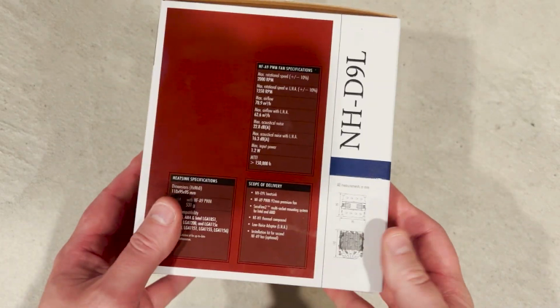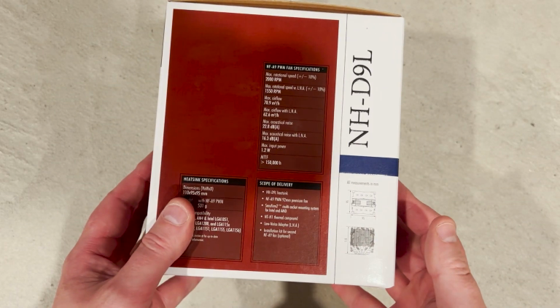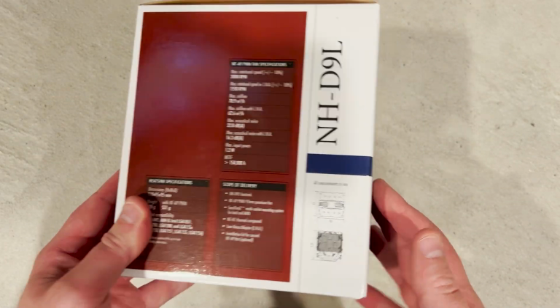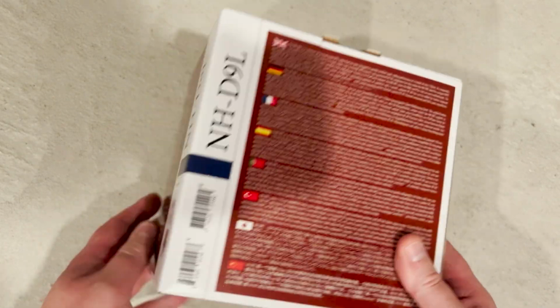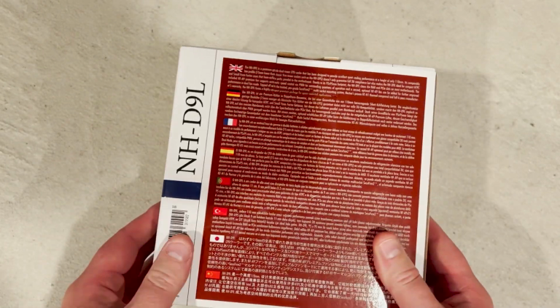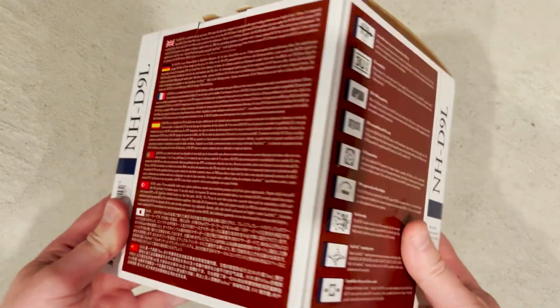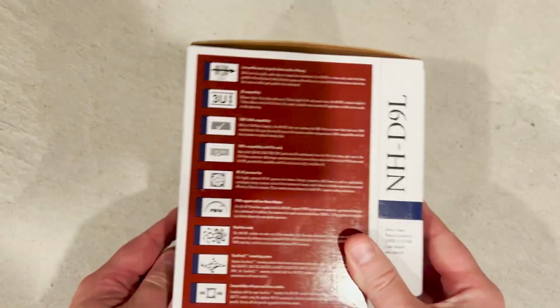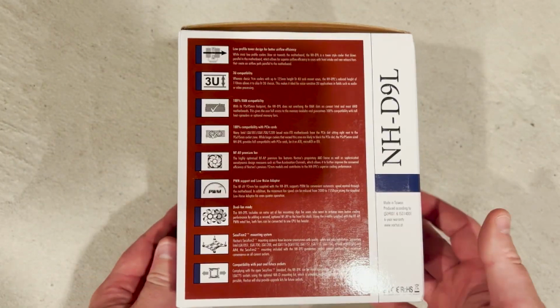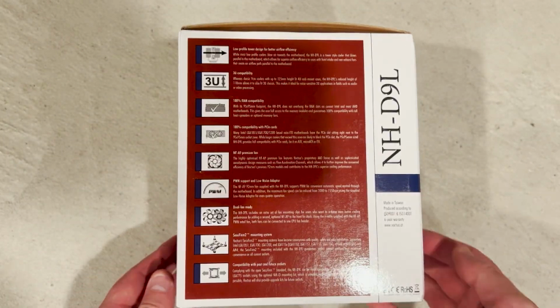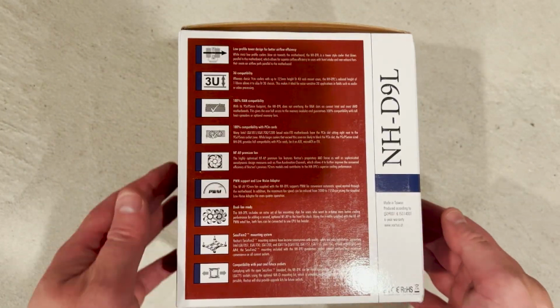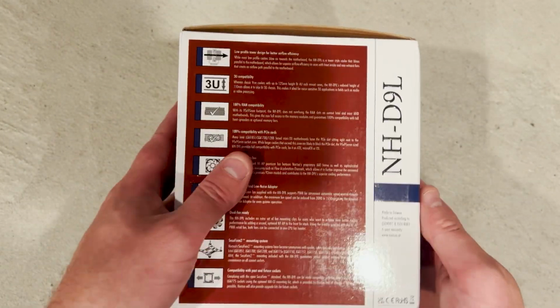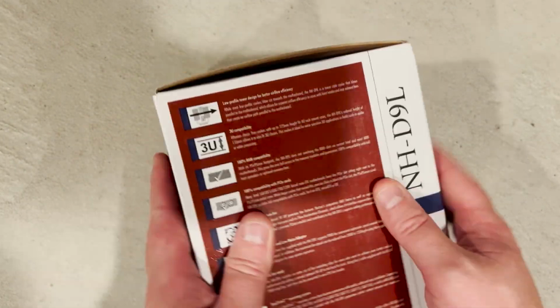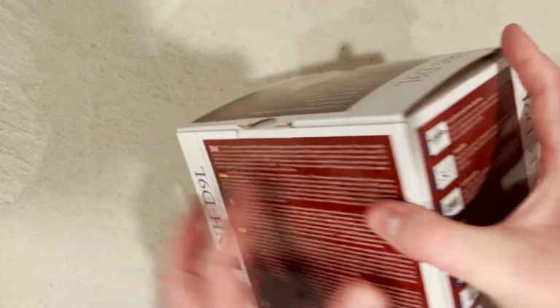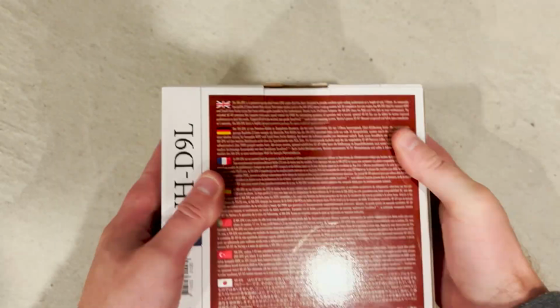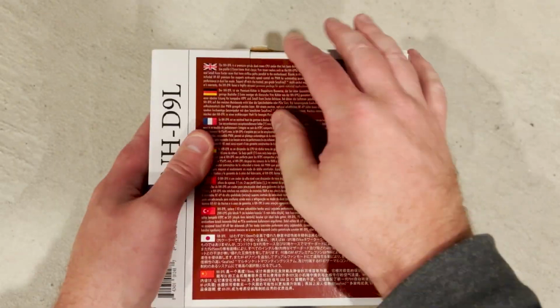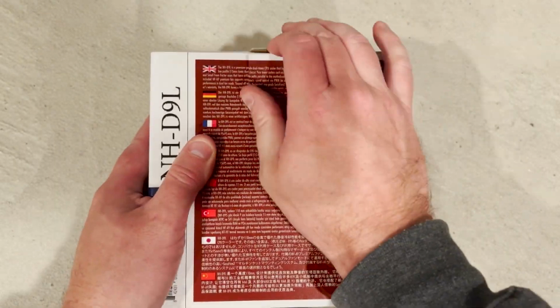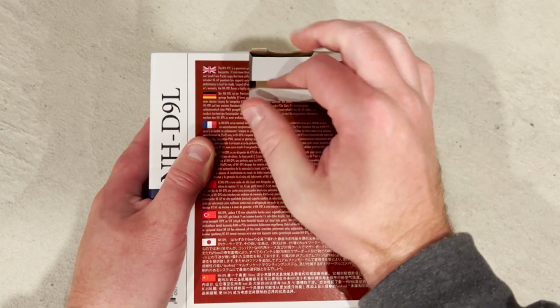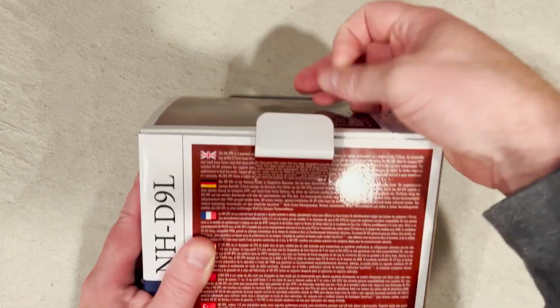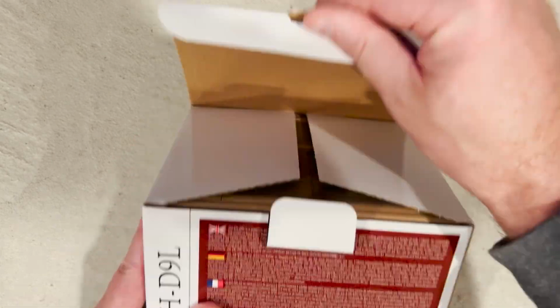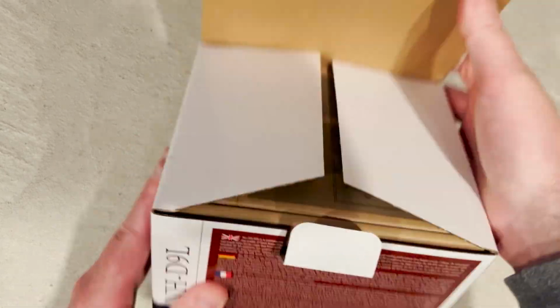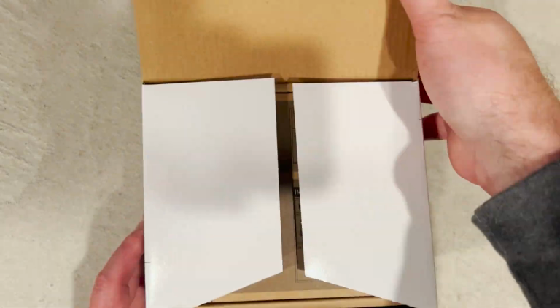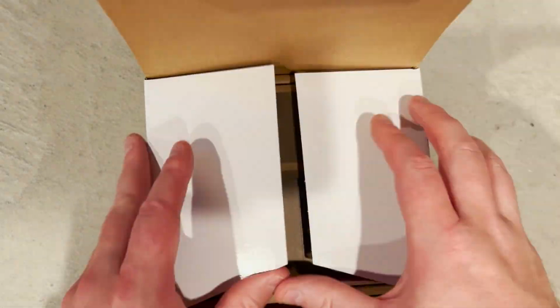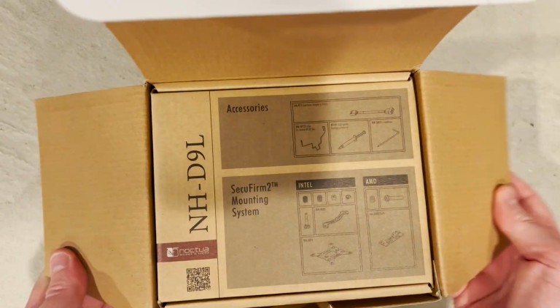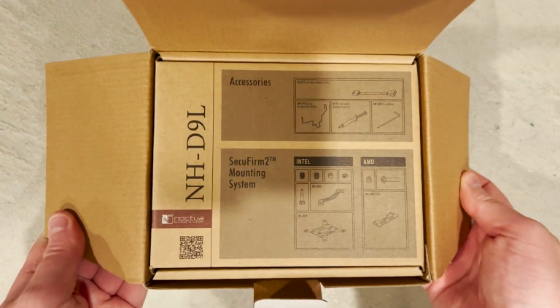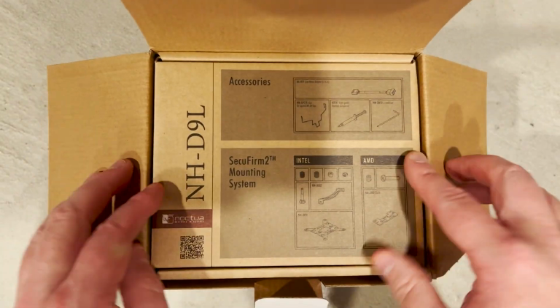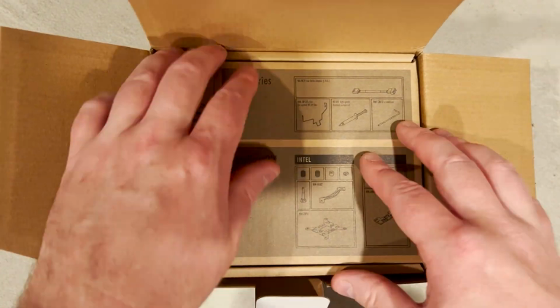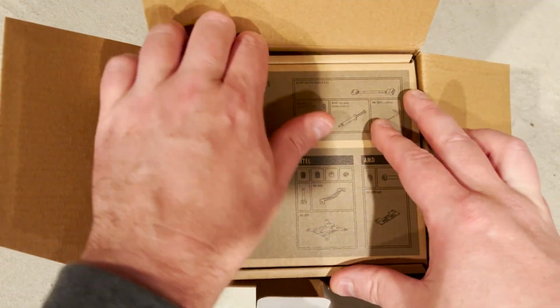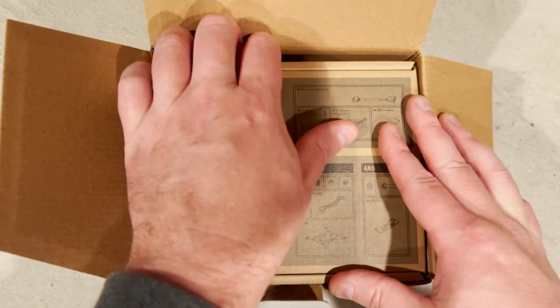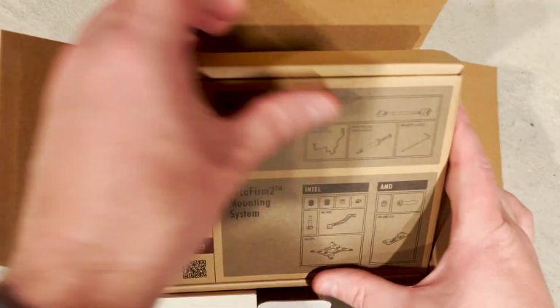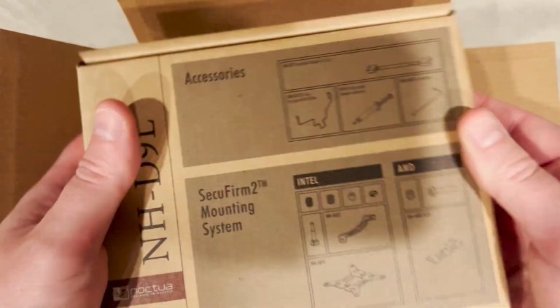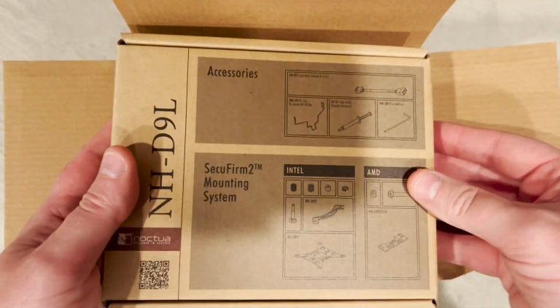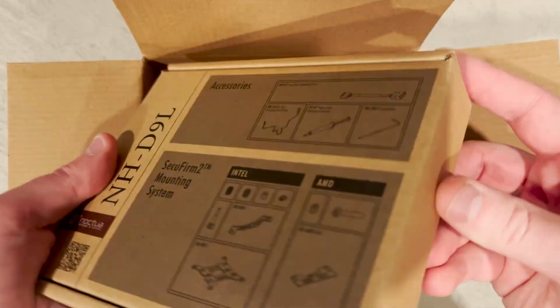This is the Noctua NH-D9L heat sink that we are featuring for our install and comparison testing.